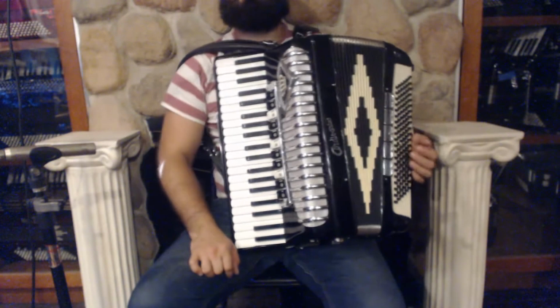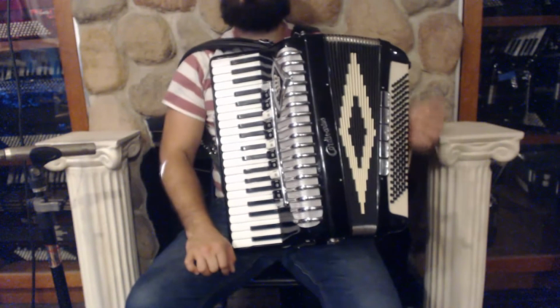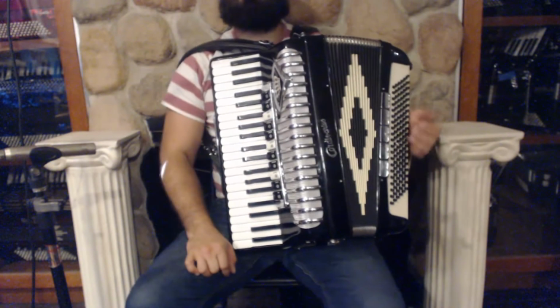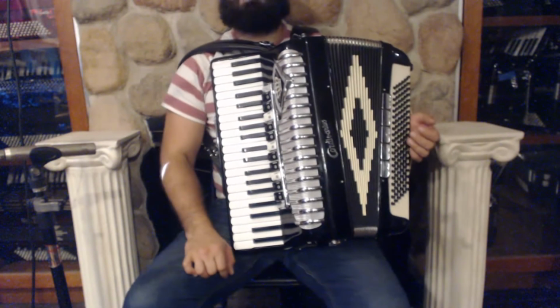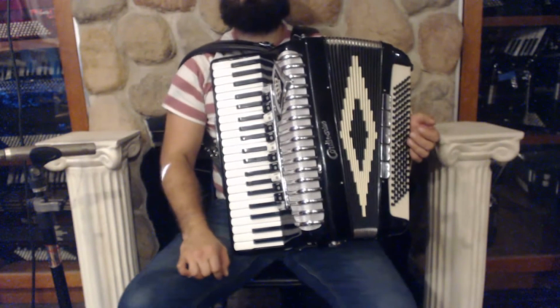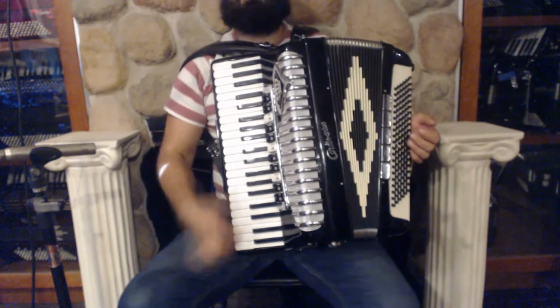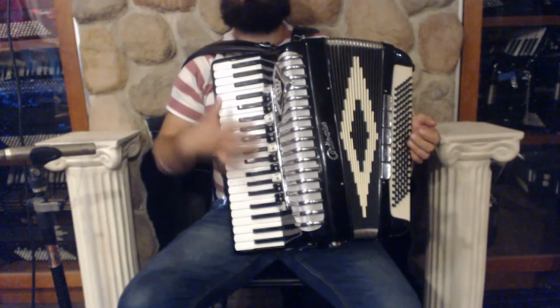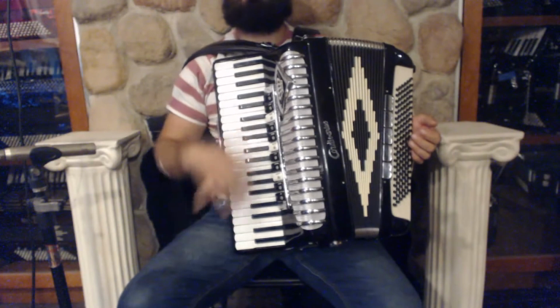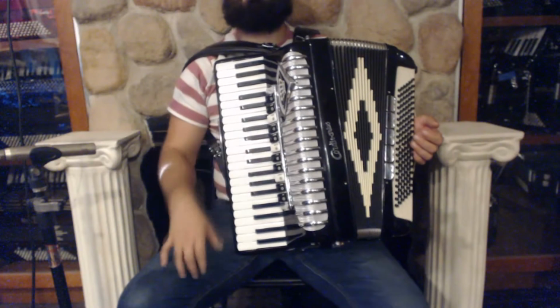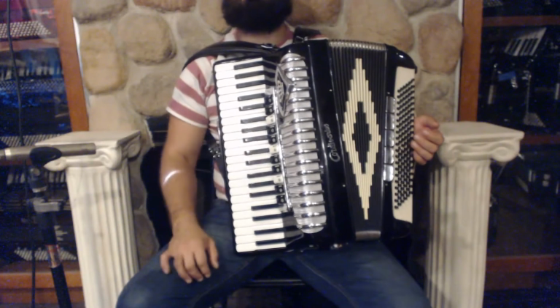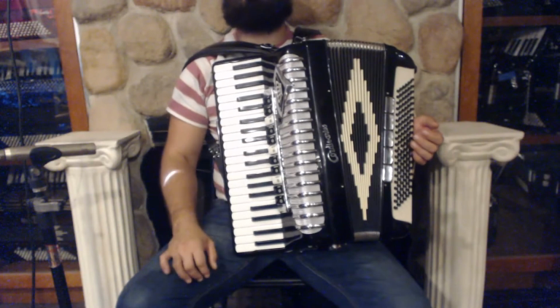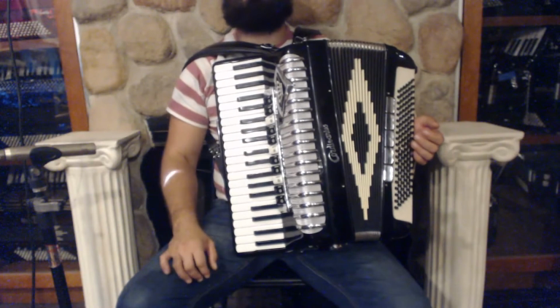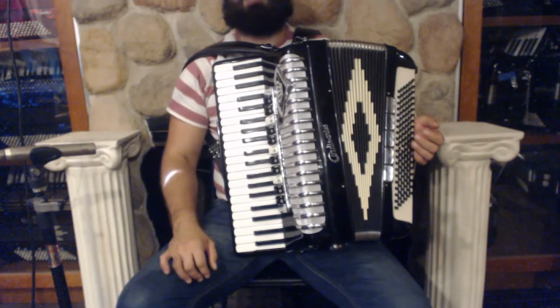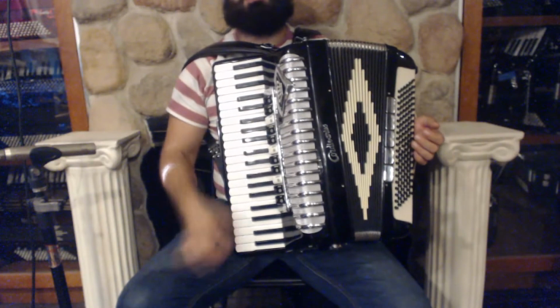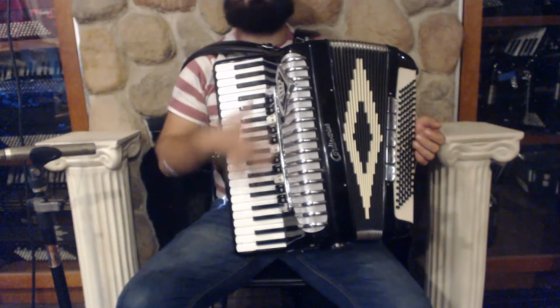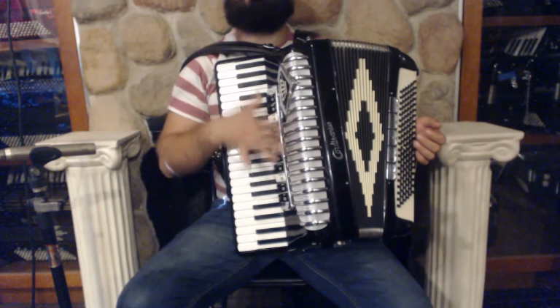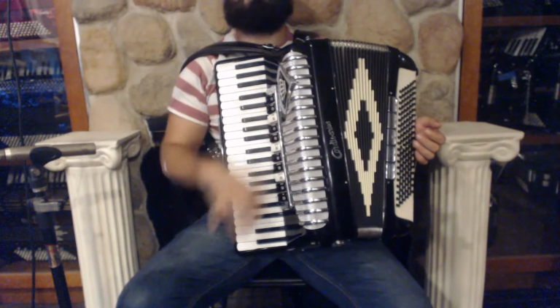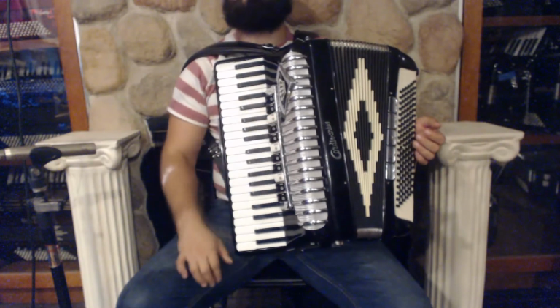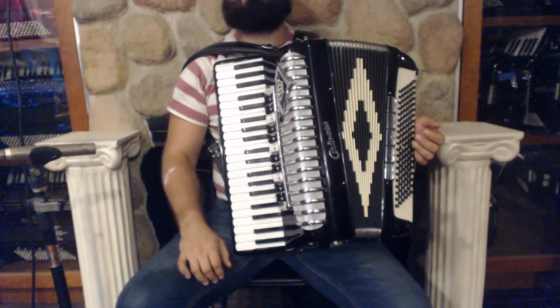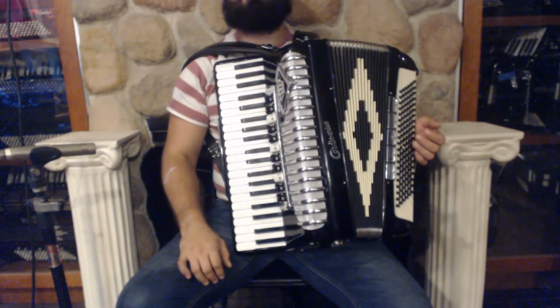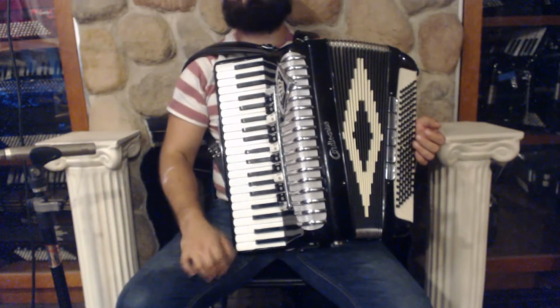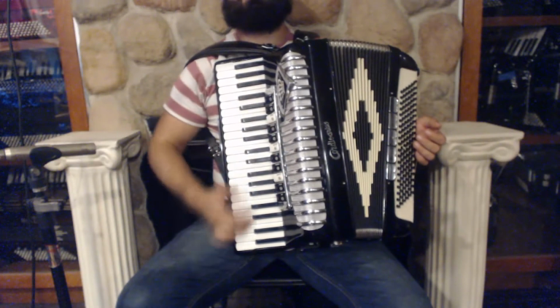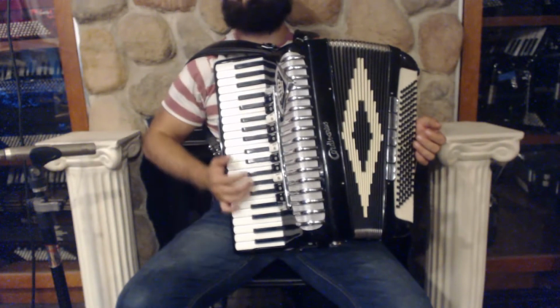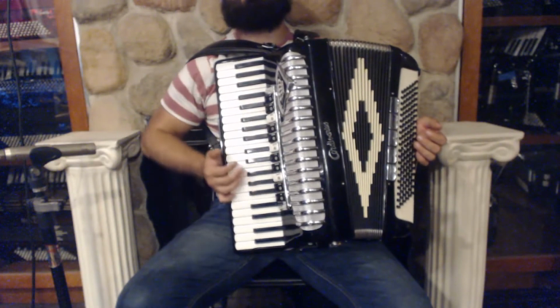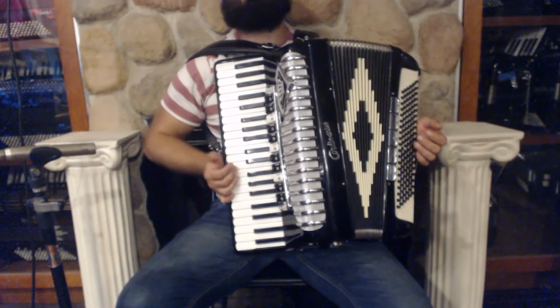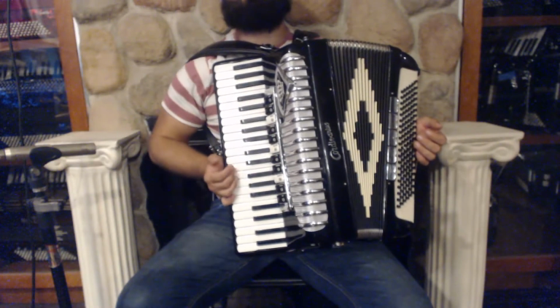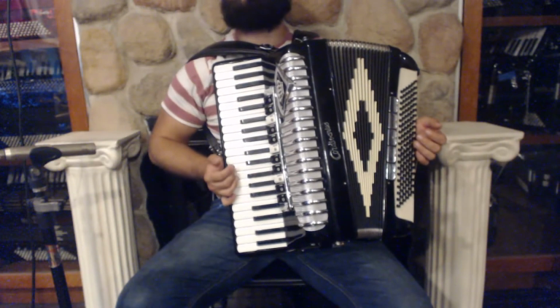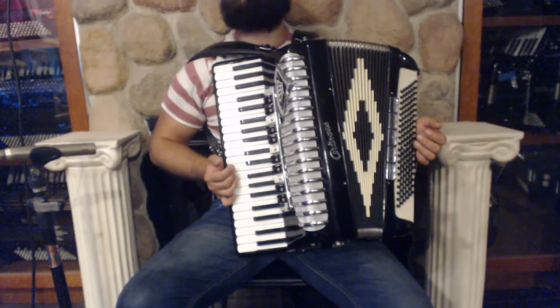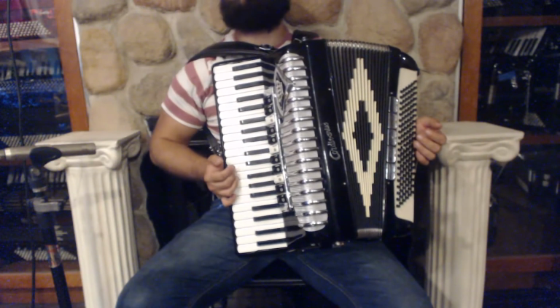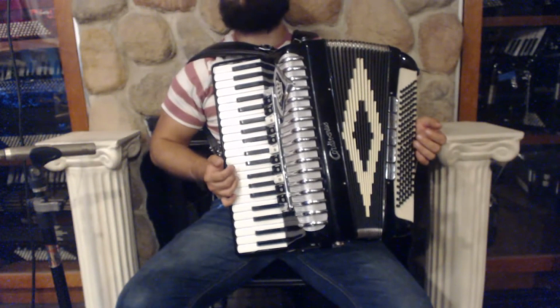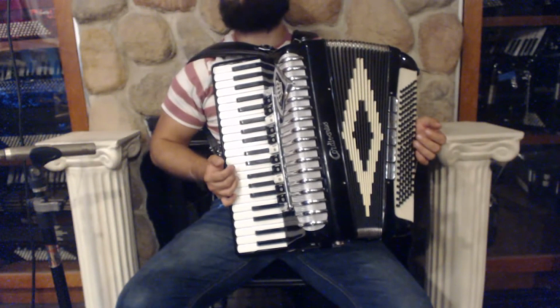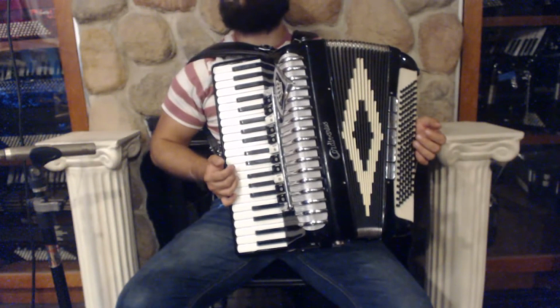On the treble side we have 41 keys from F to A, 11 register switches, plus the palm switch for the master, and 3 sets of reeds.